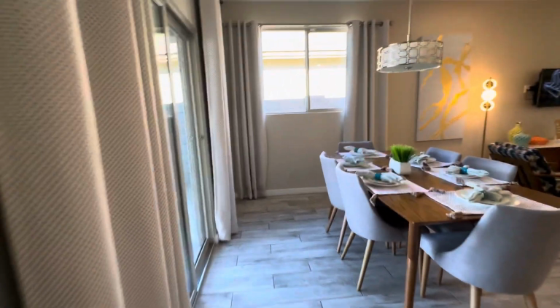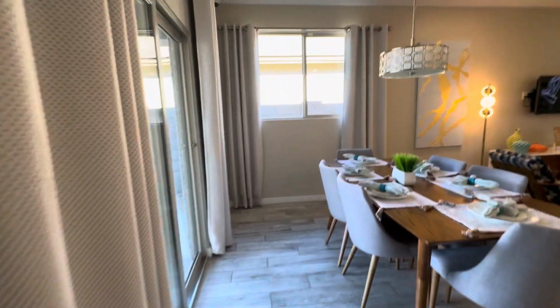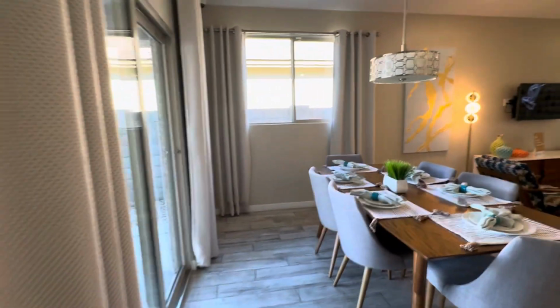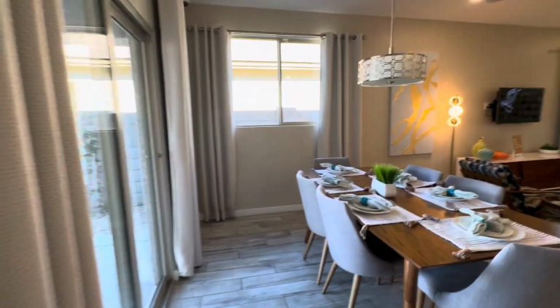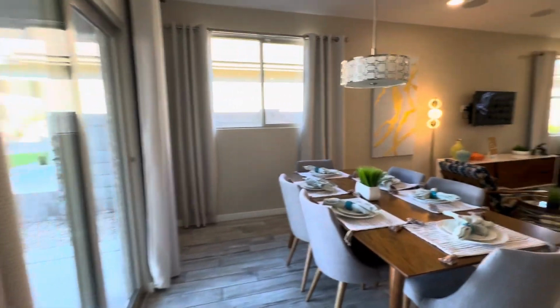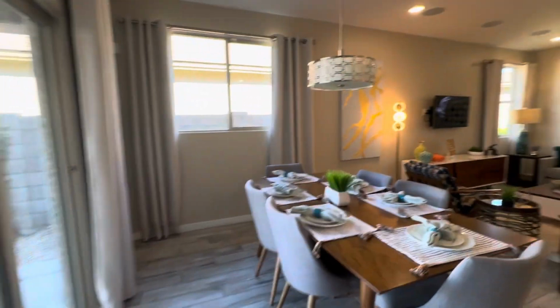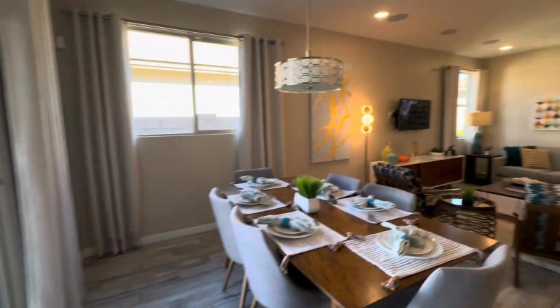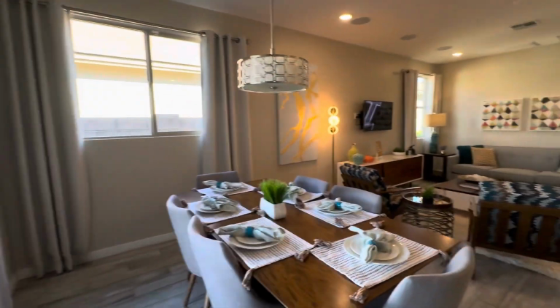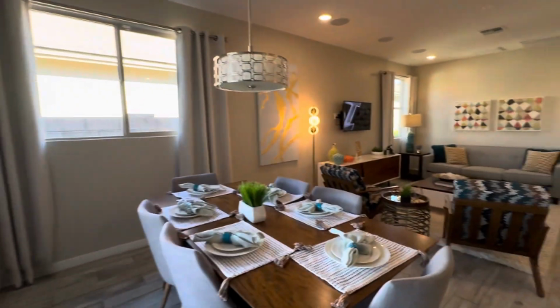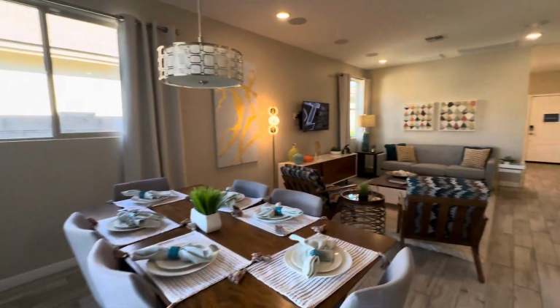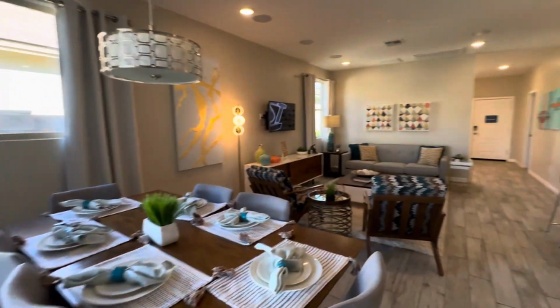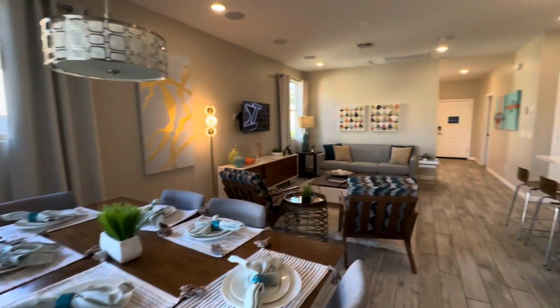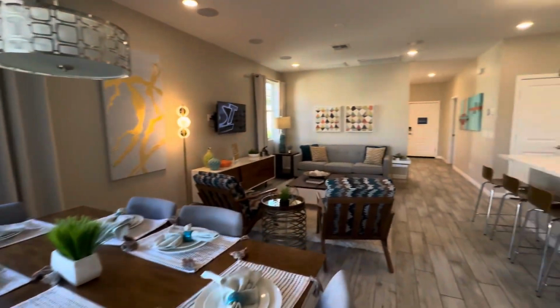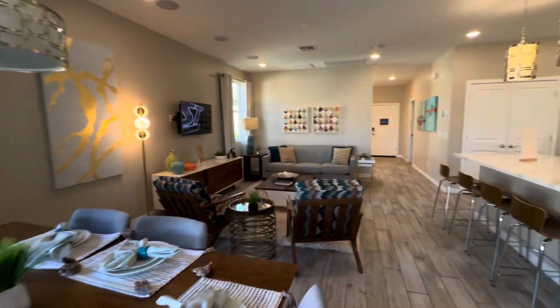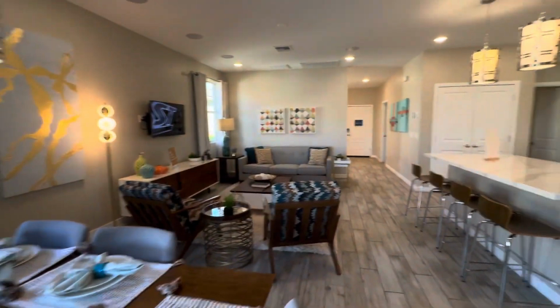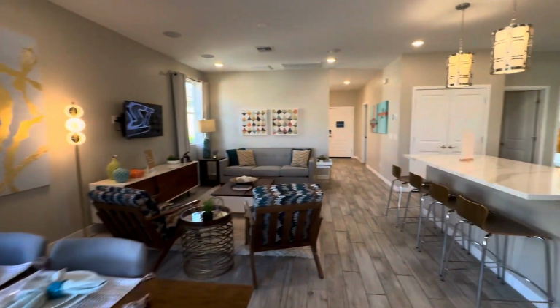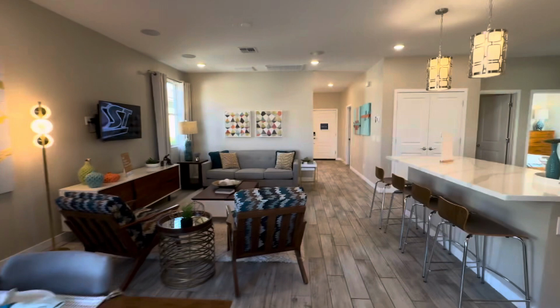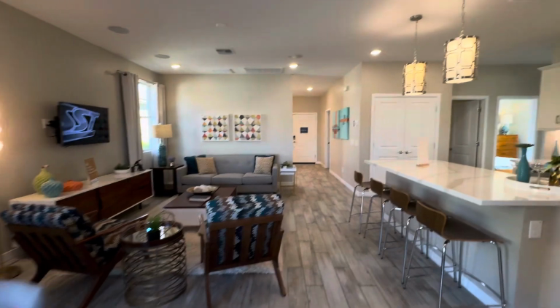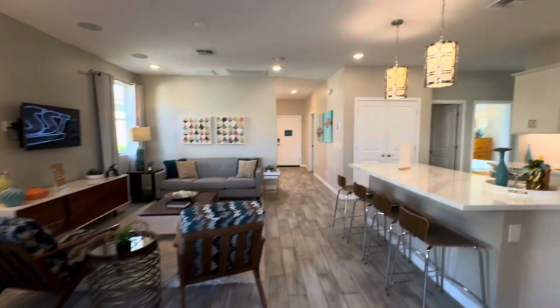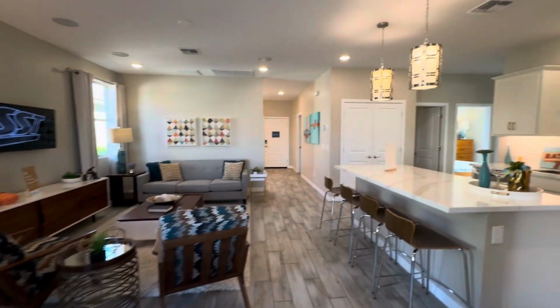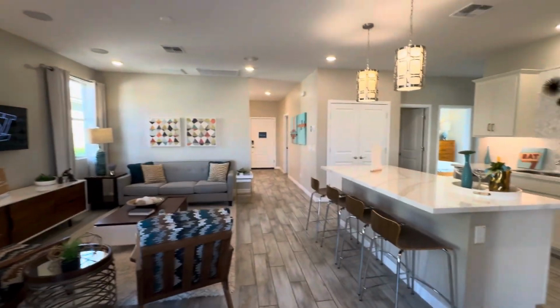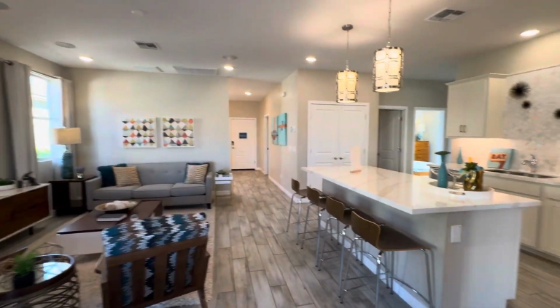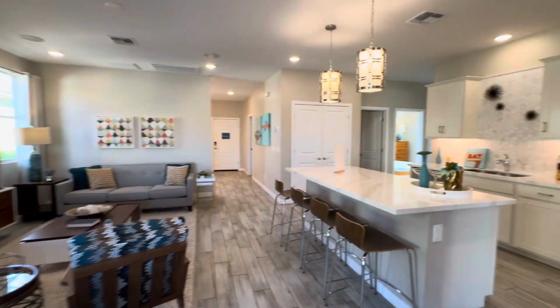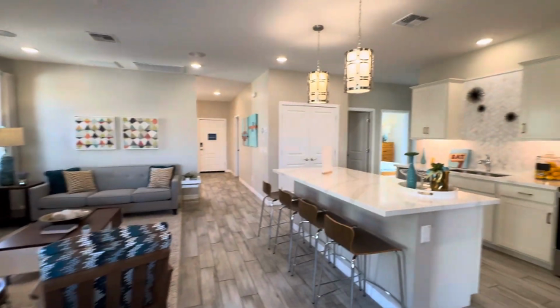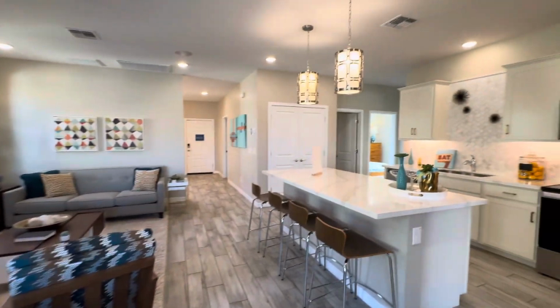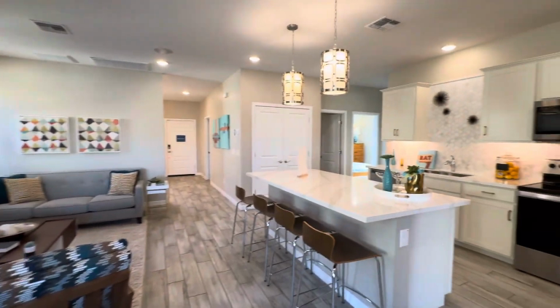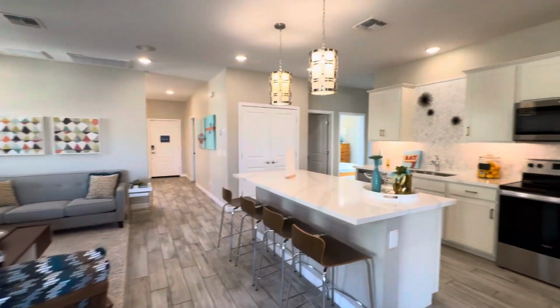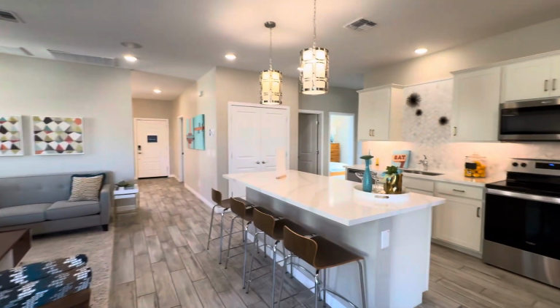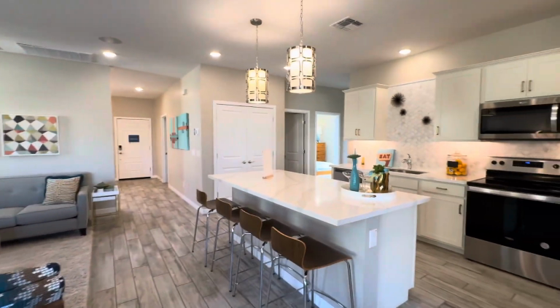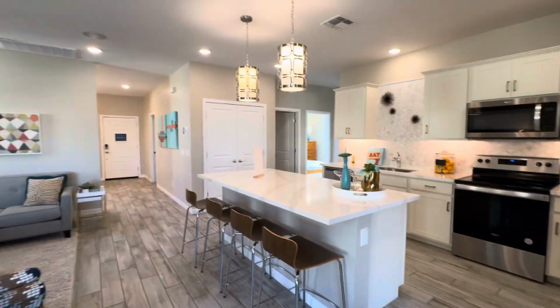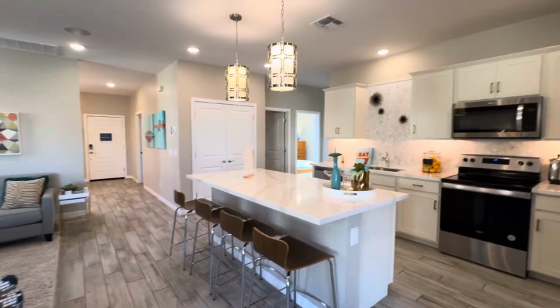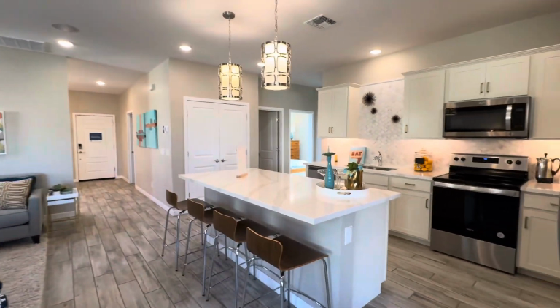Let me know what your thoughts are on this floor plan.